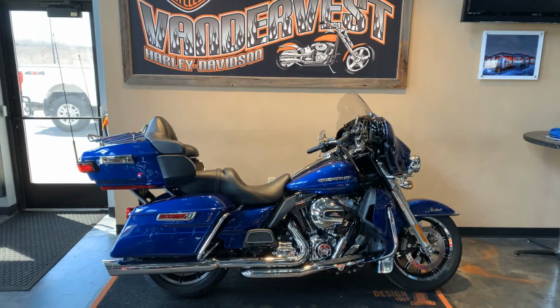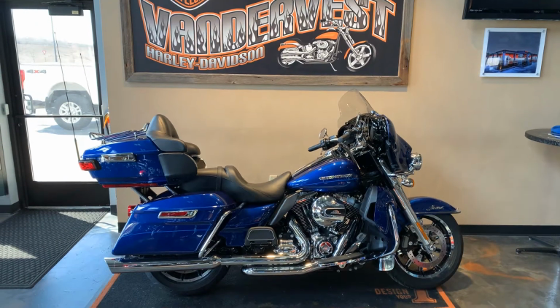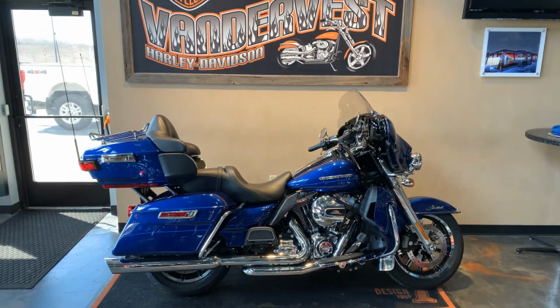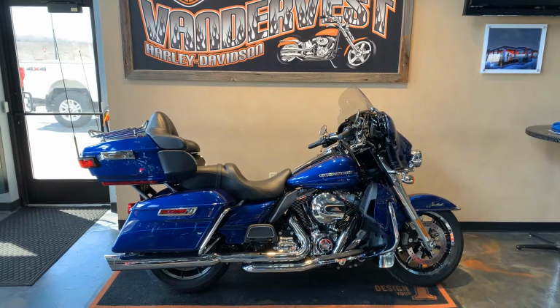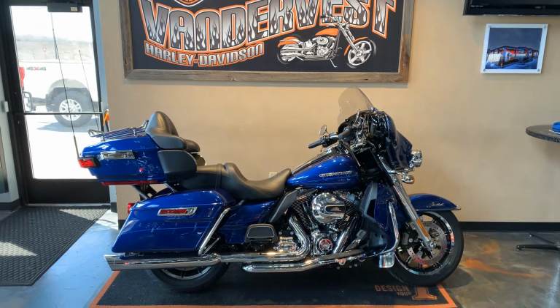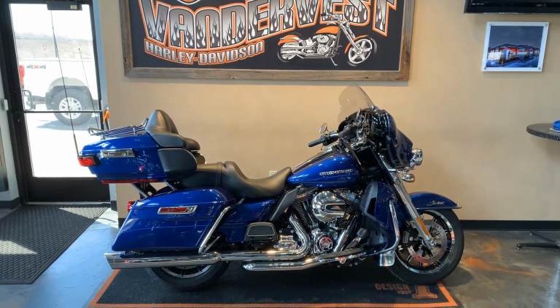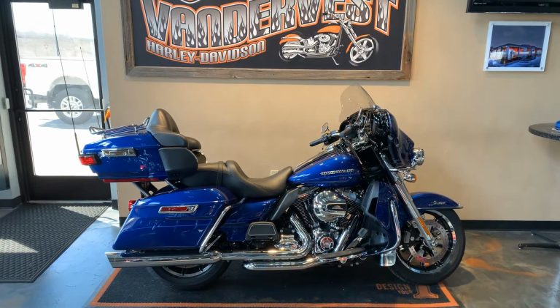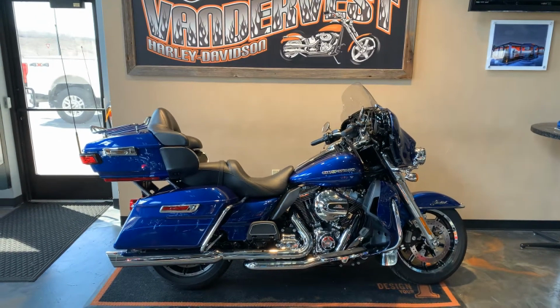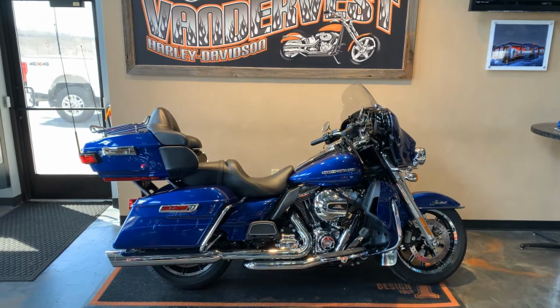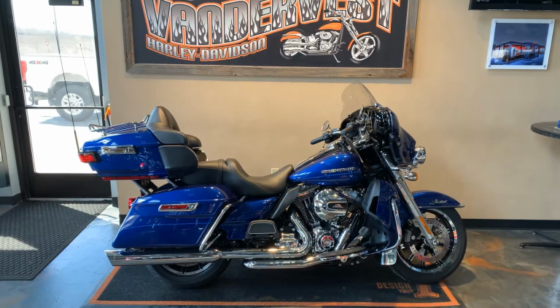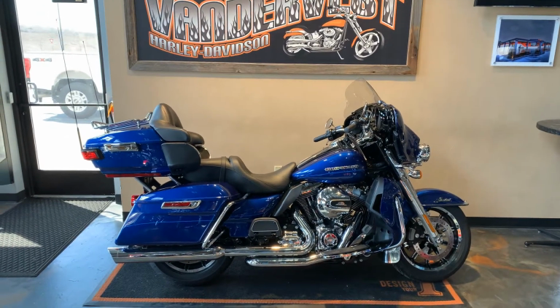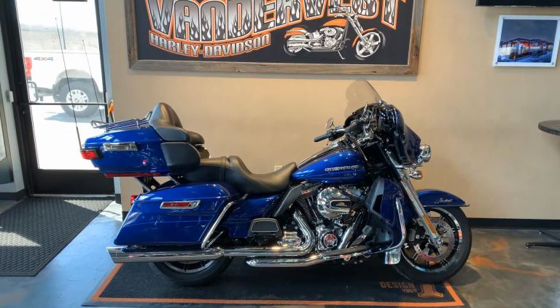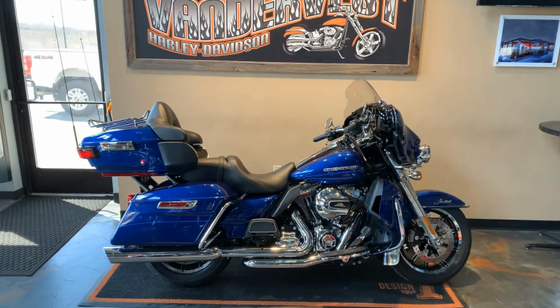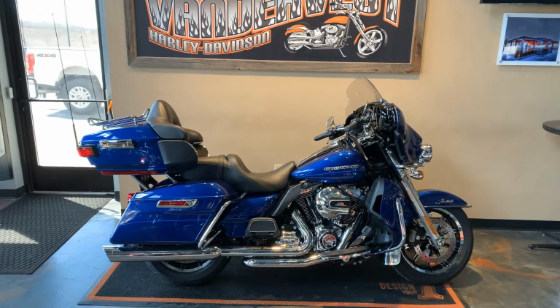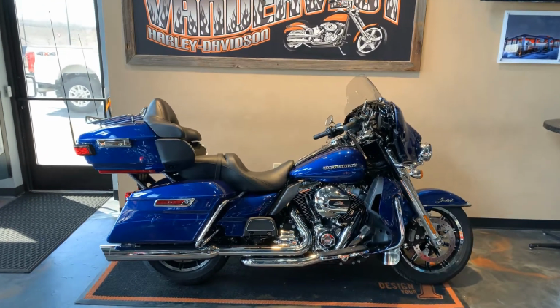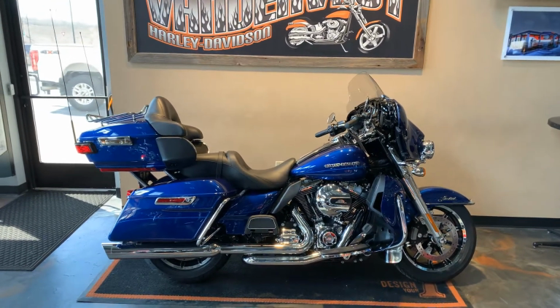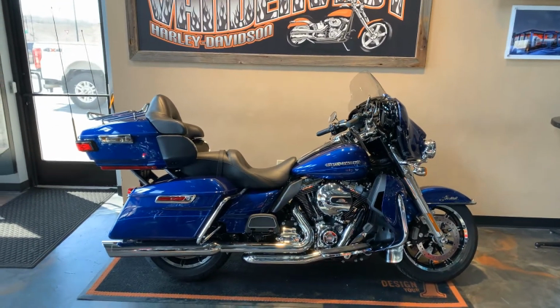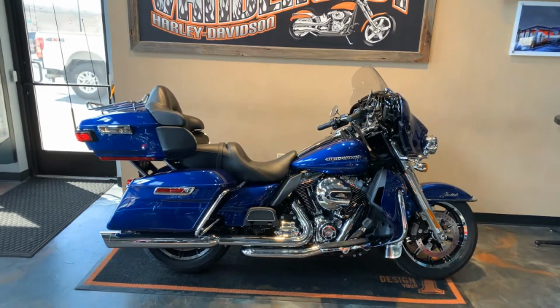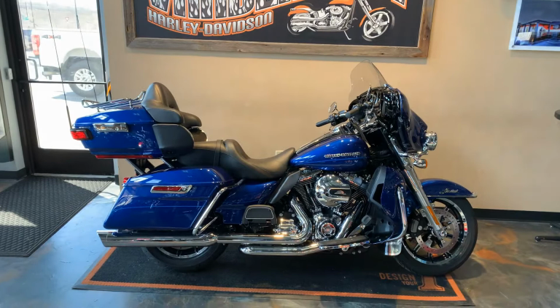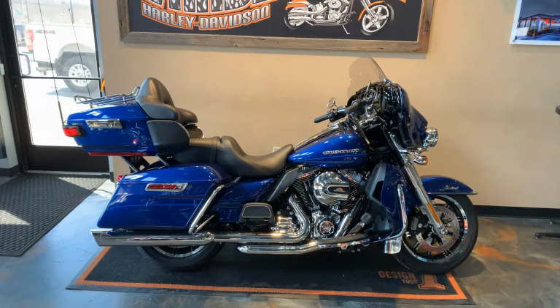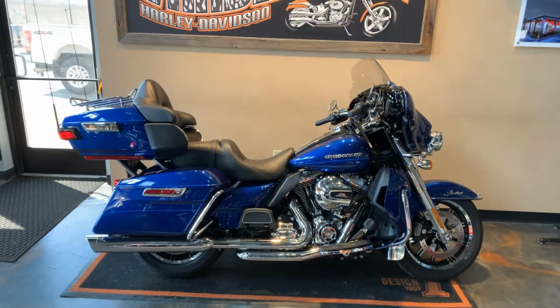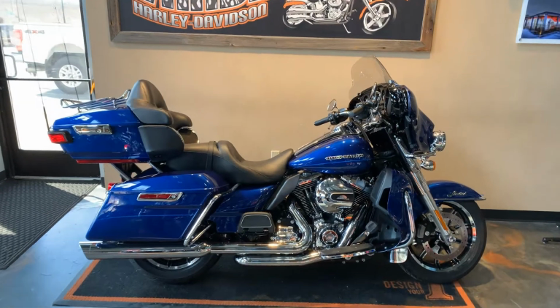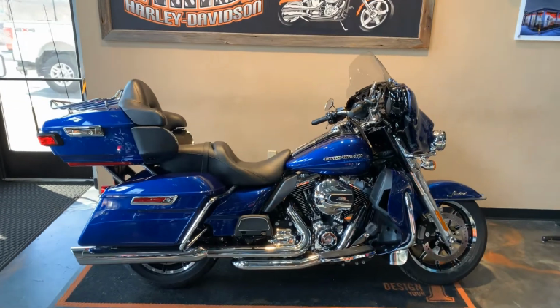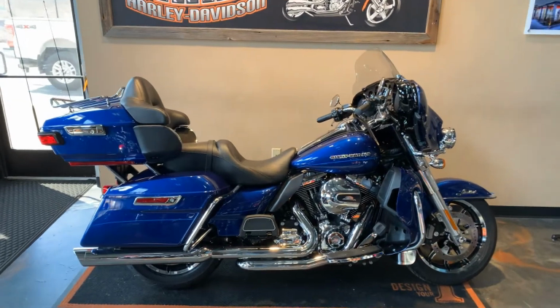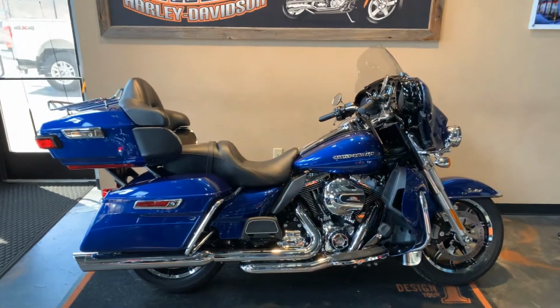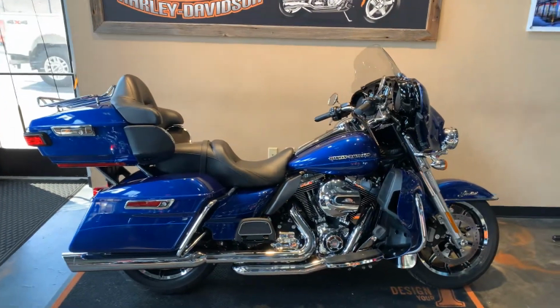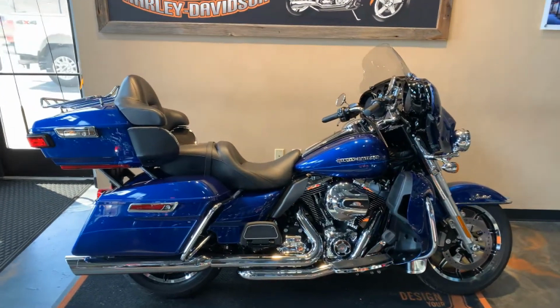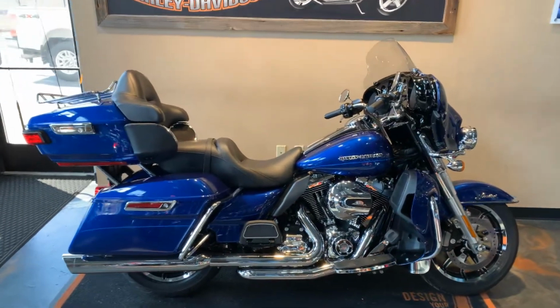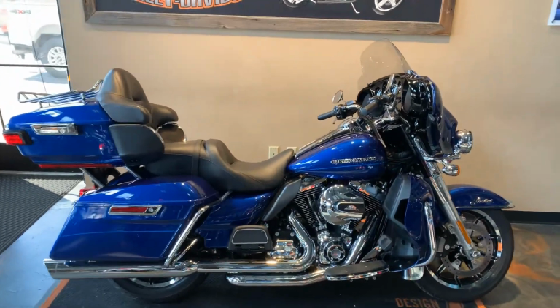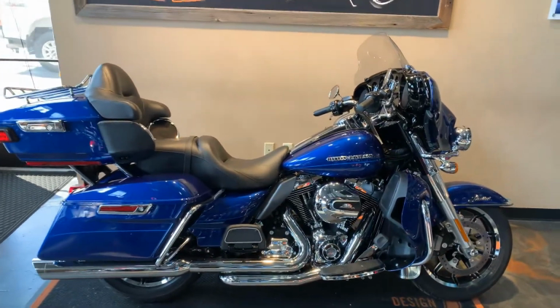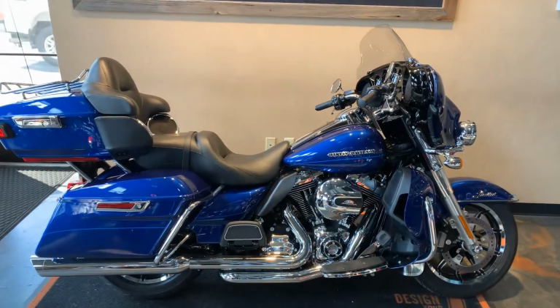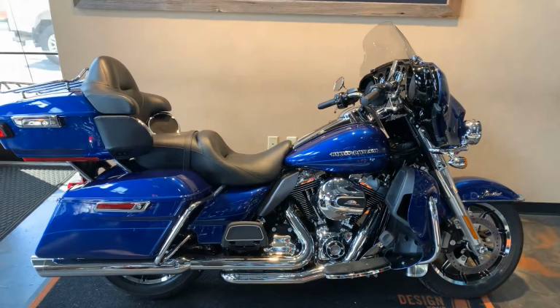Here is a 2015 Electroglide Limited. This is Superior Blue.